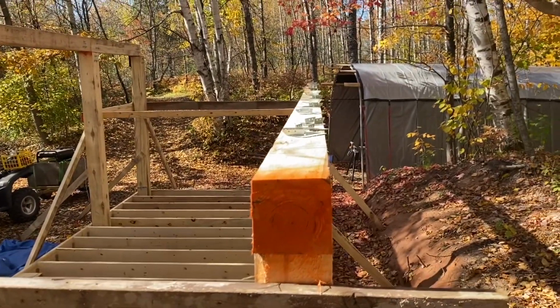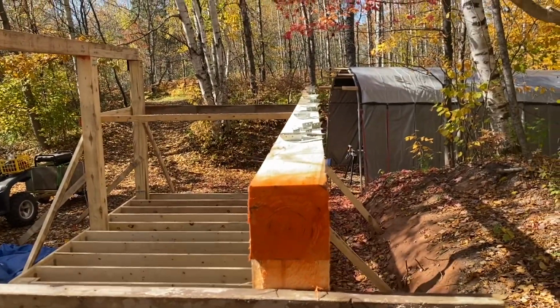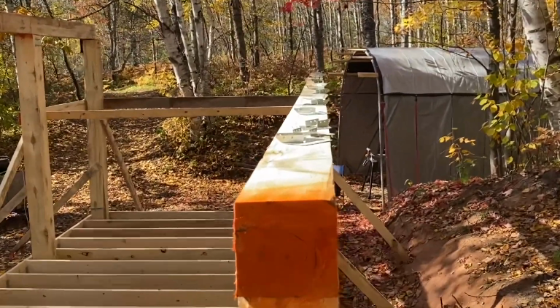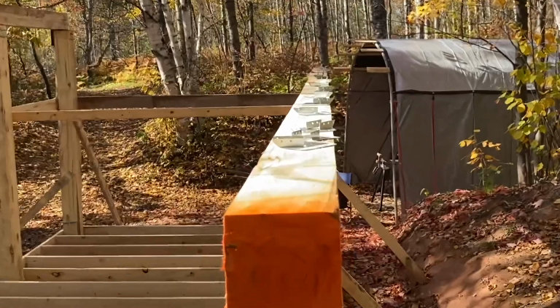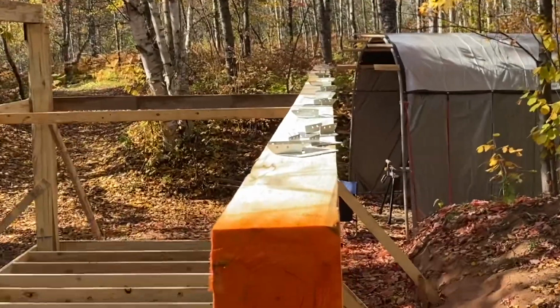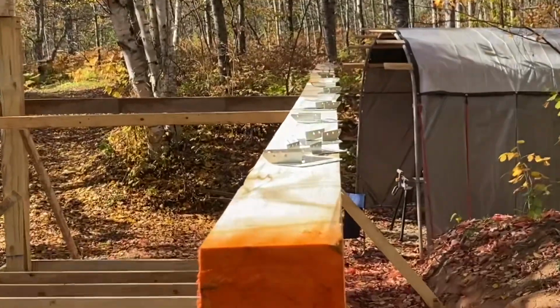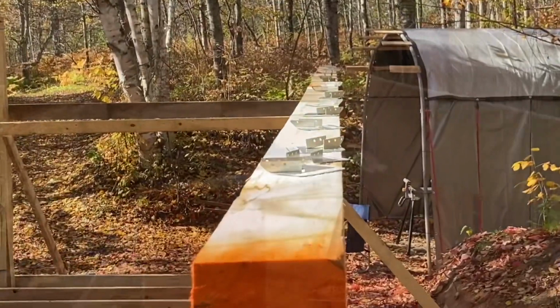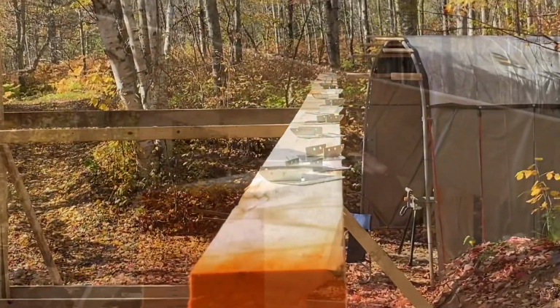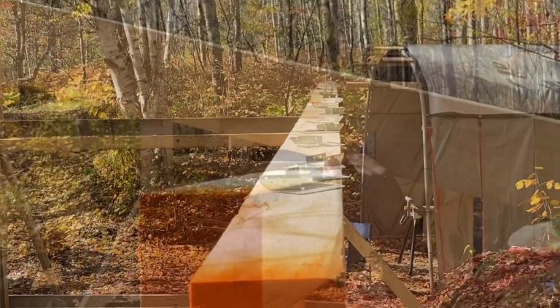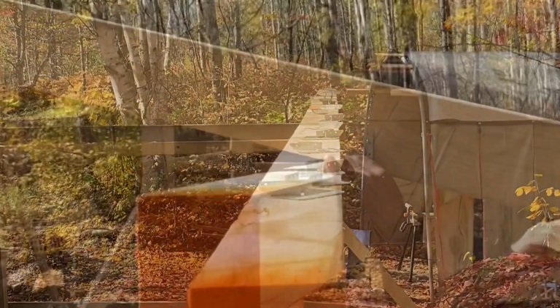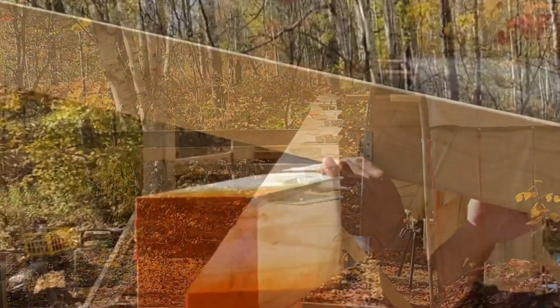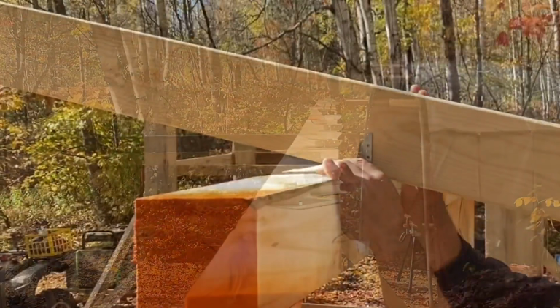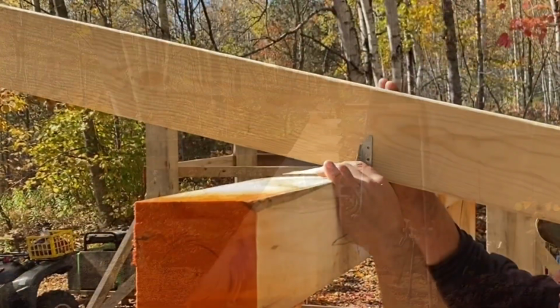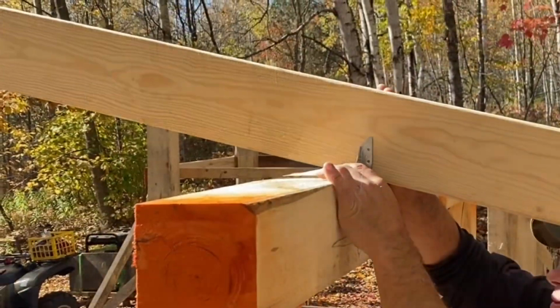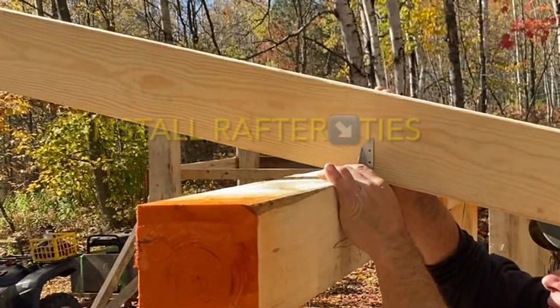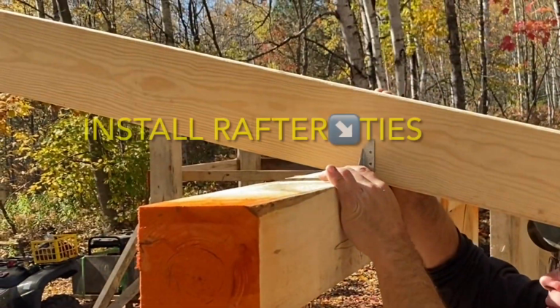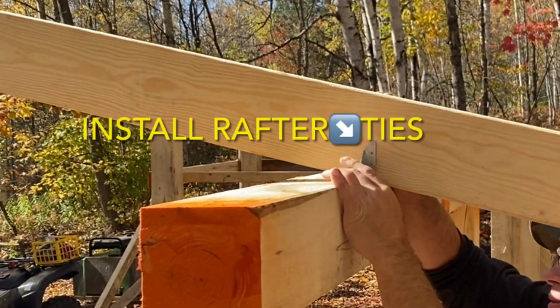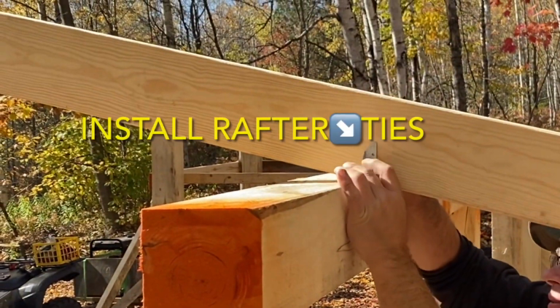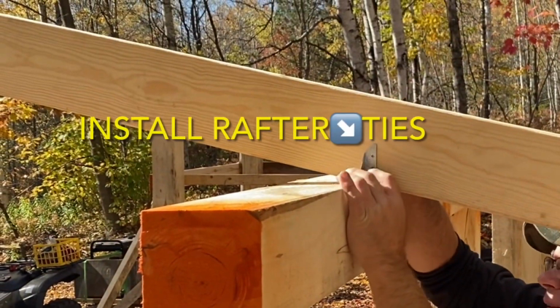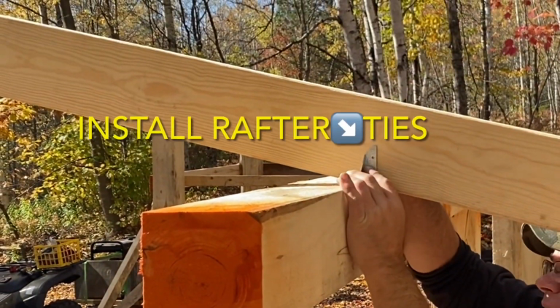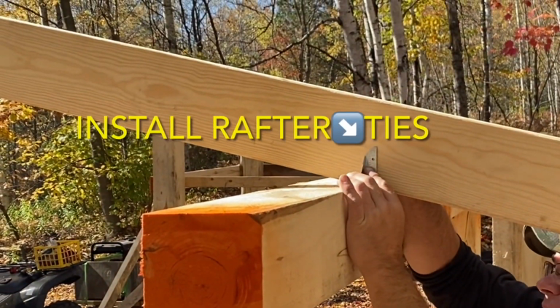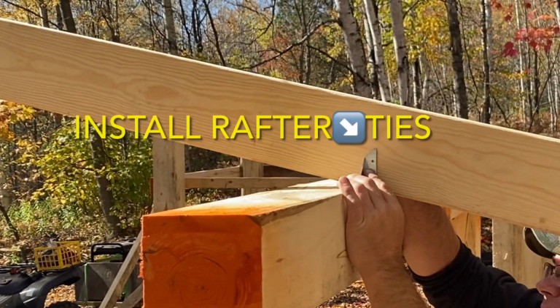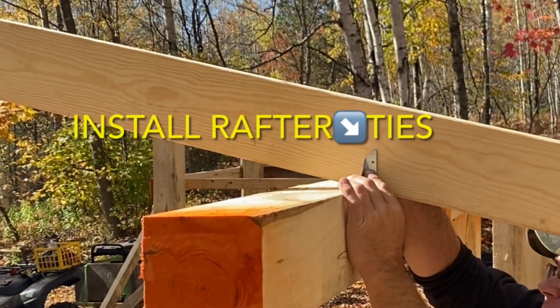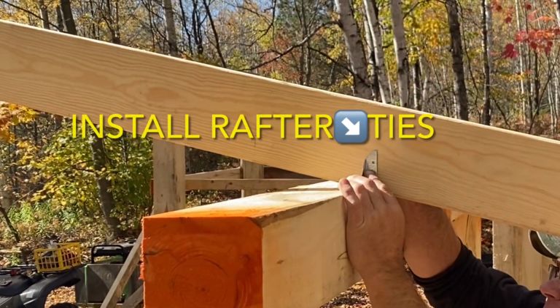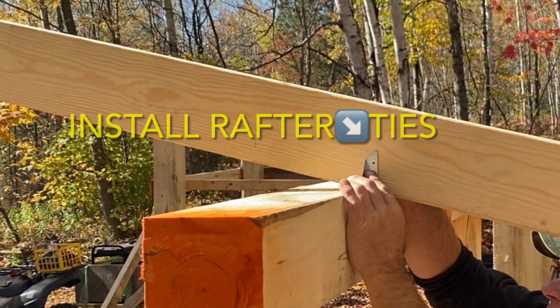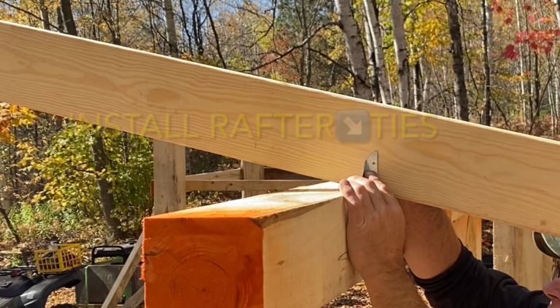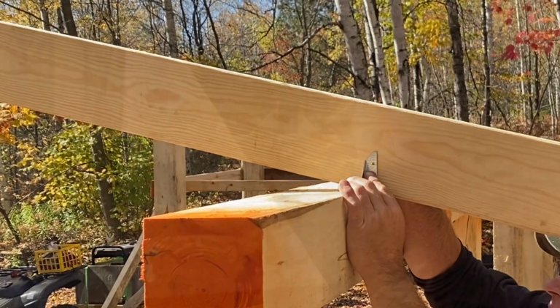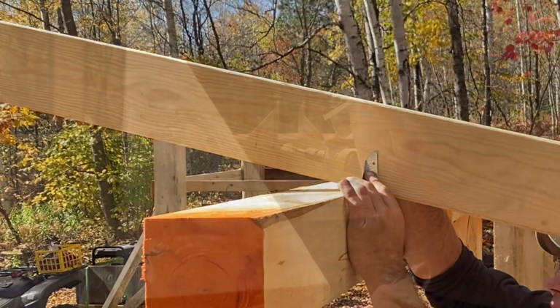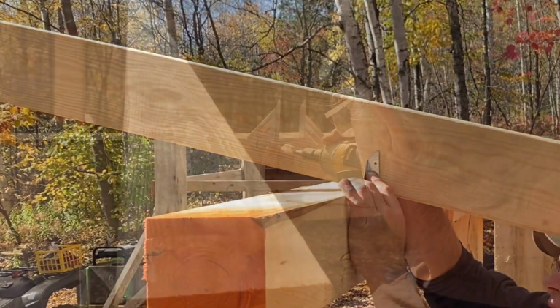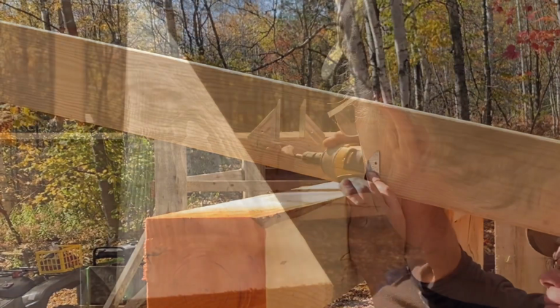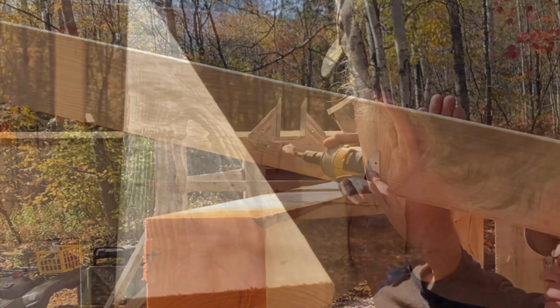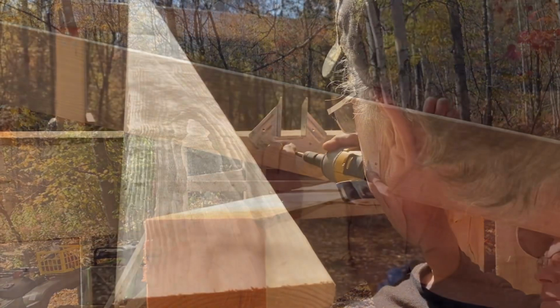We decided to go with rafter ties instead of cutting bird's mouths for every rafter. This saved a ton of time for this part of the build.